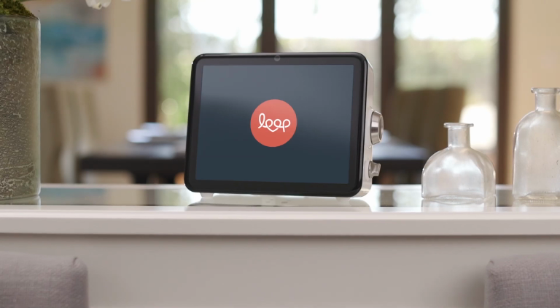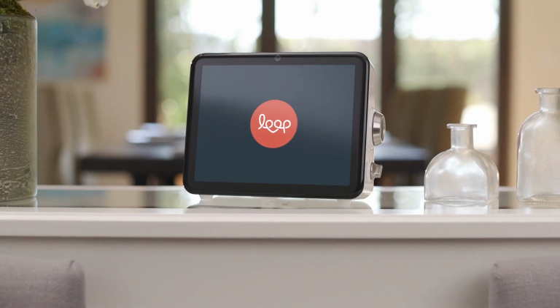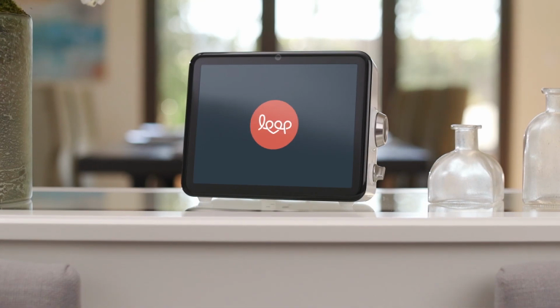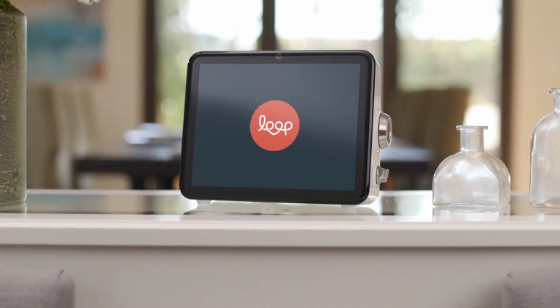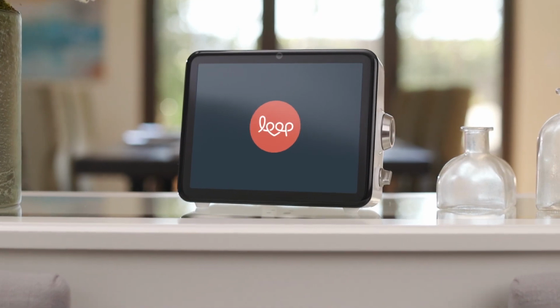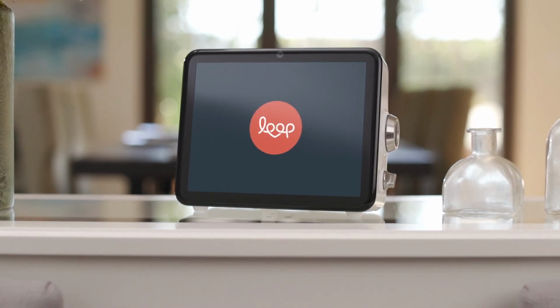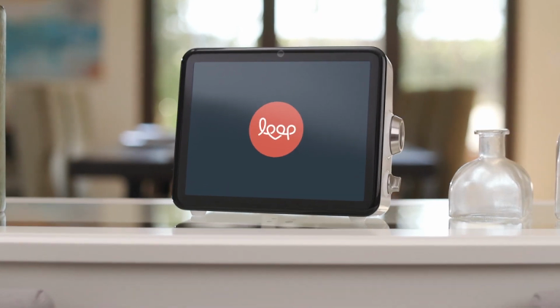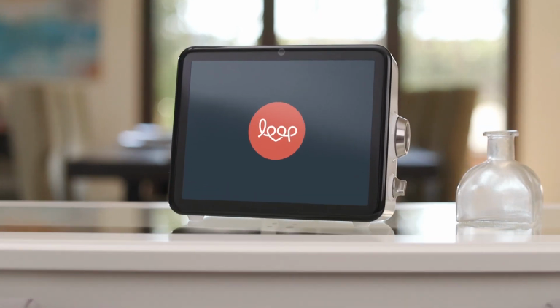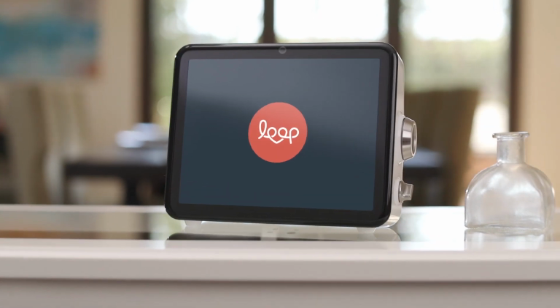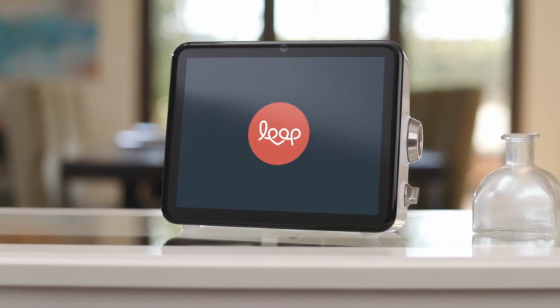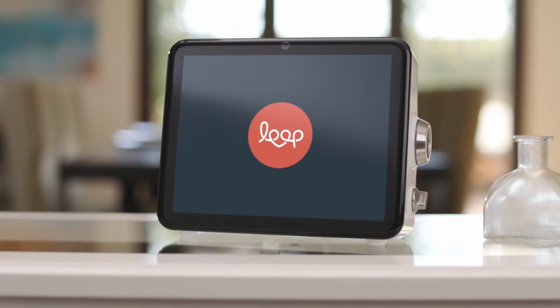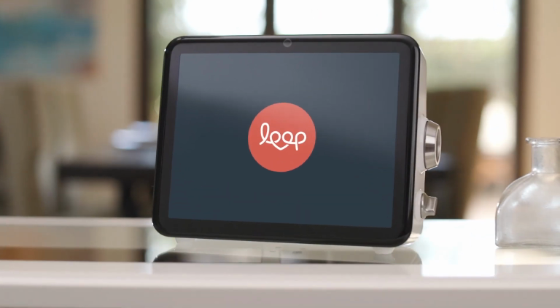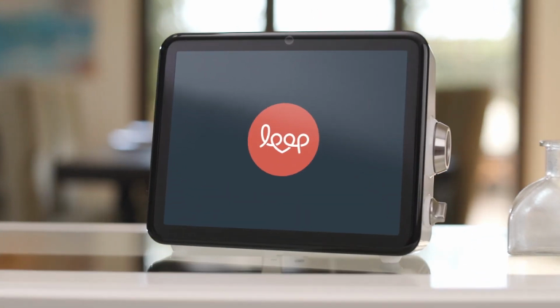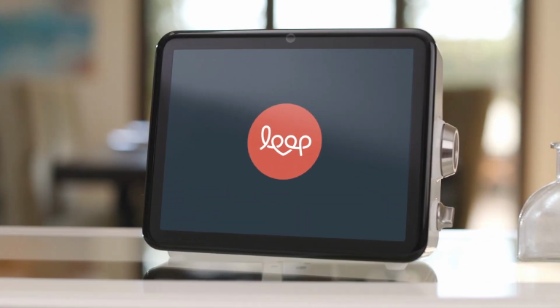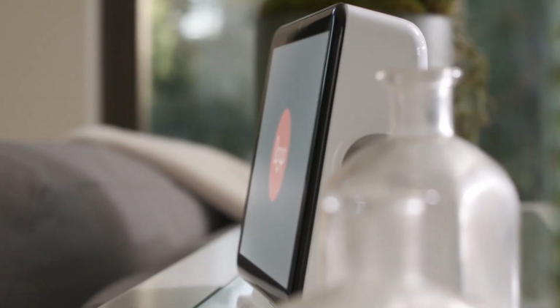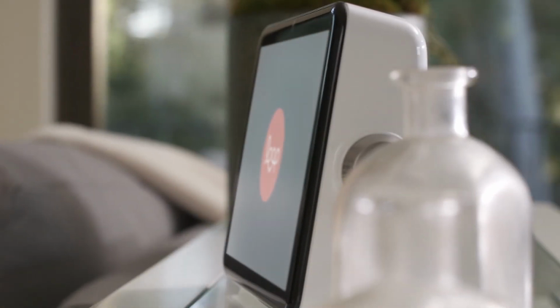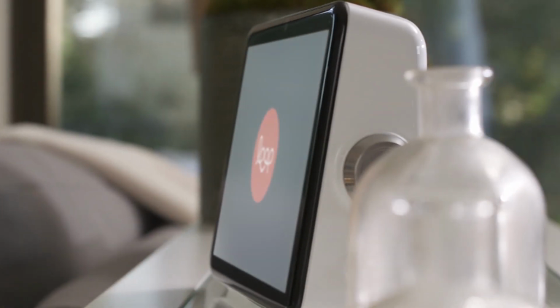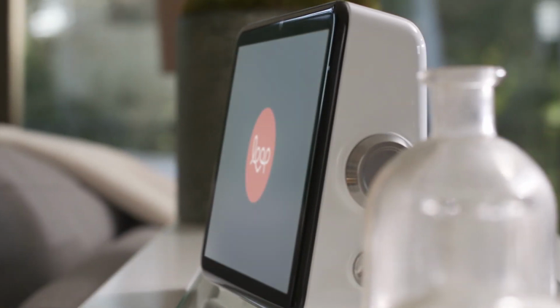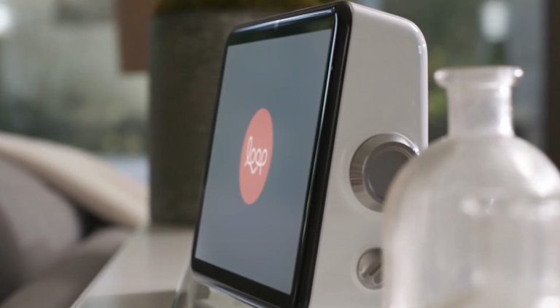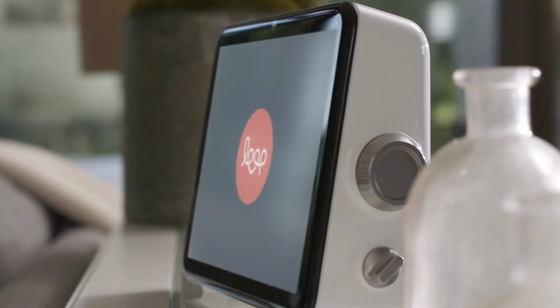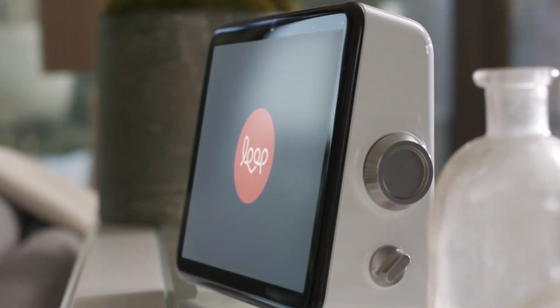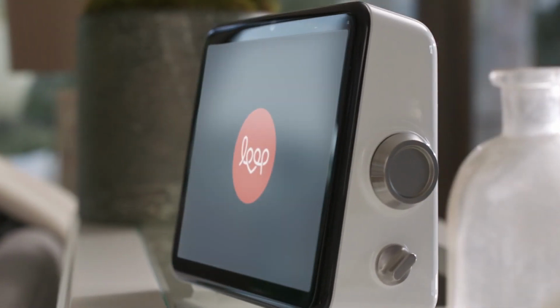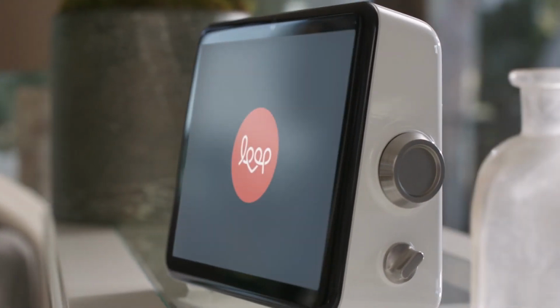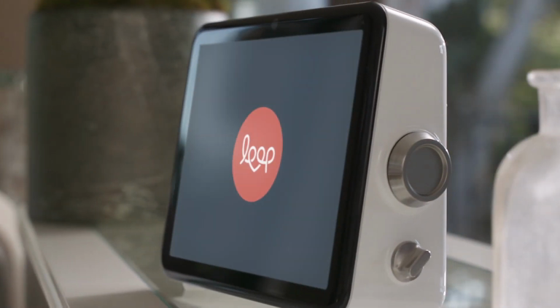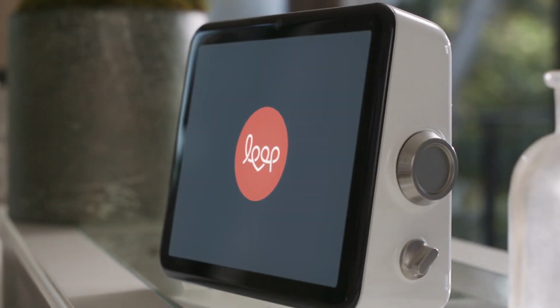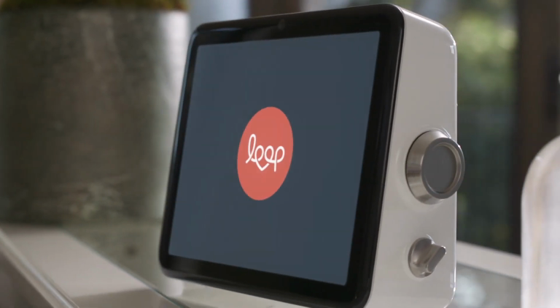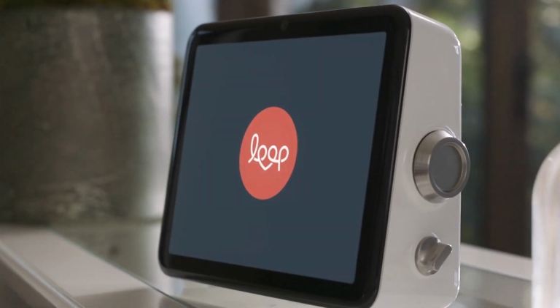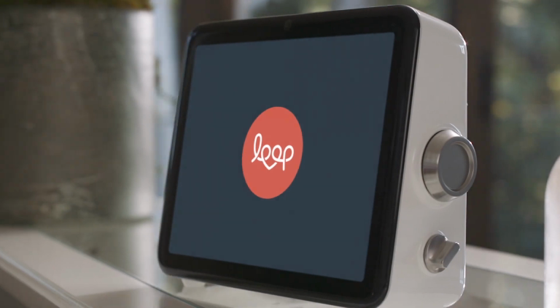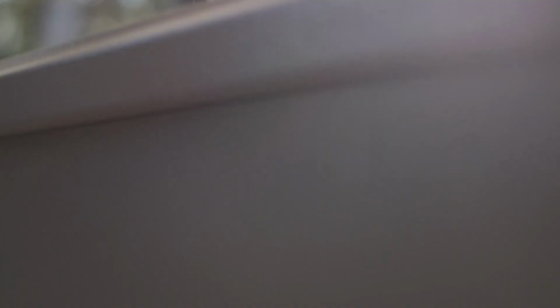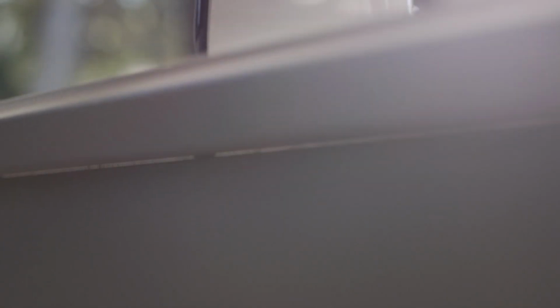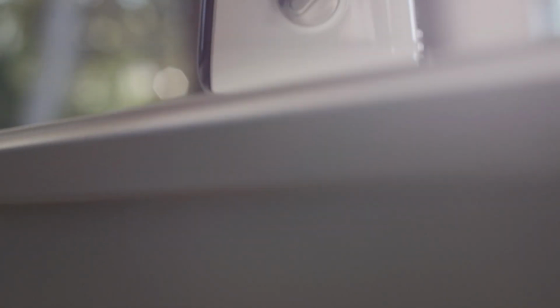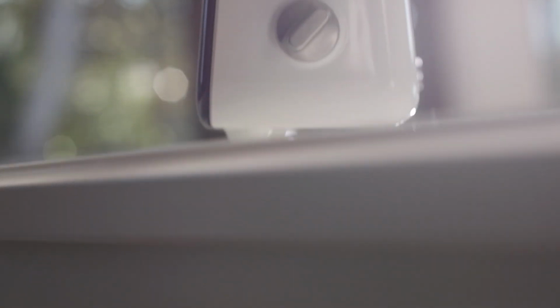This is Loop. Loop makes it easy for people to stay connected to family, friends, and even interests.